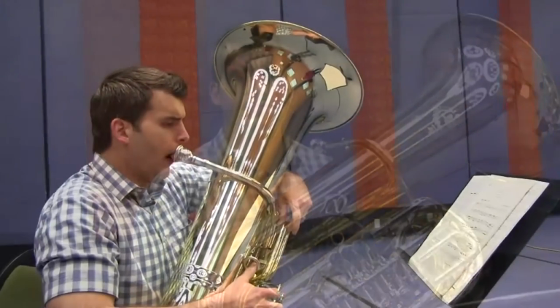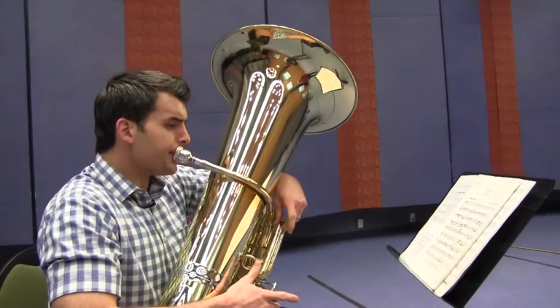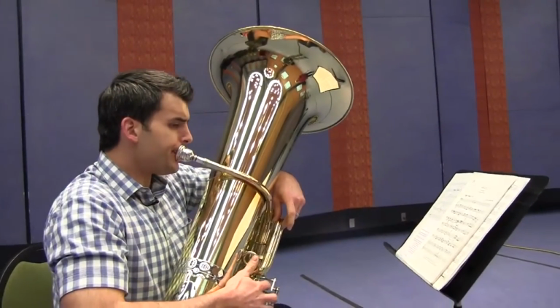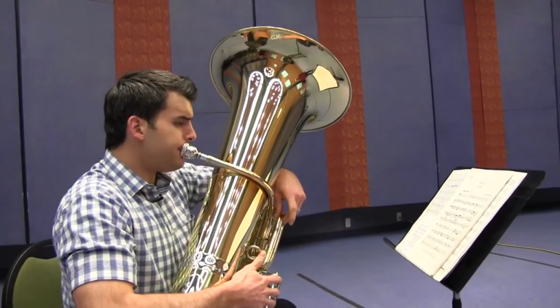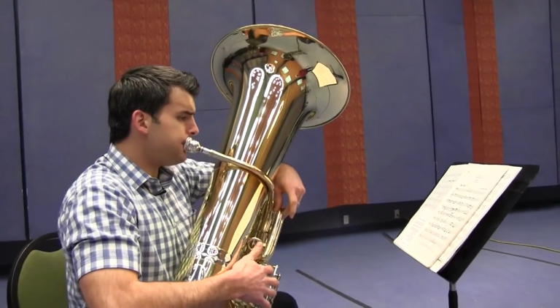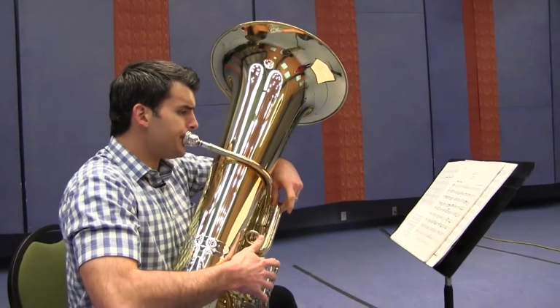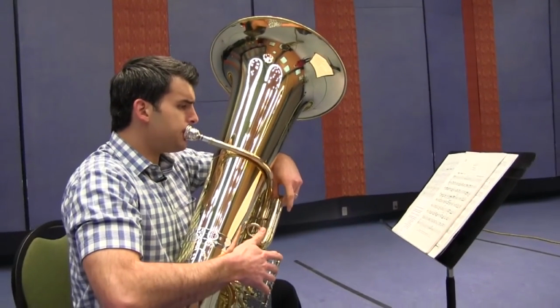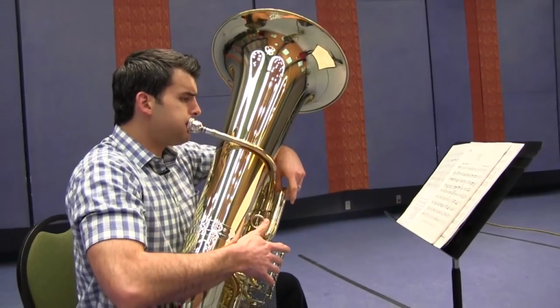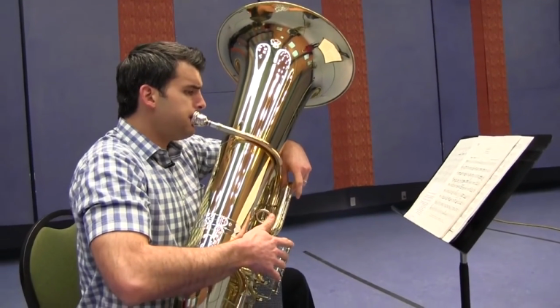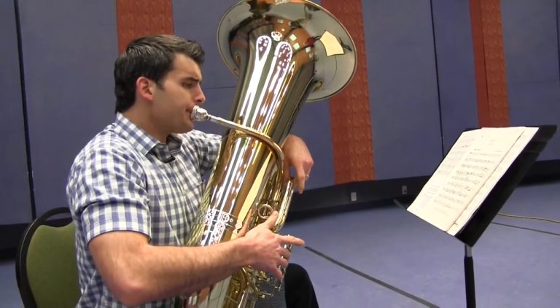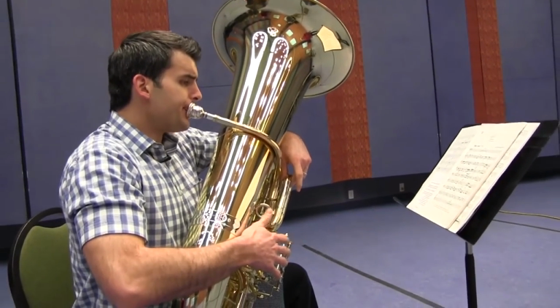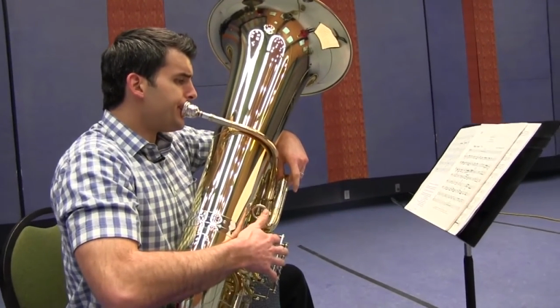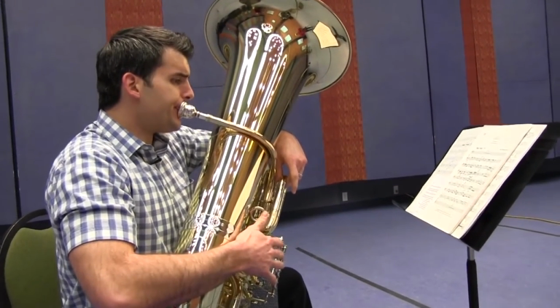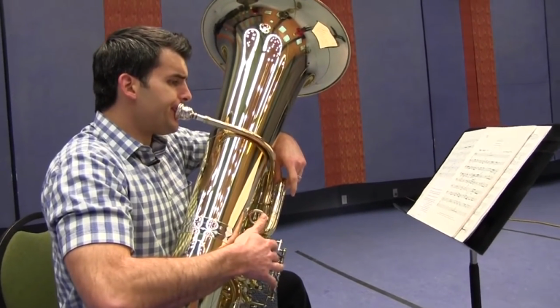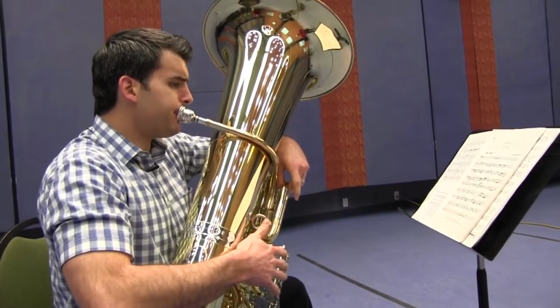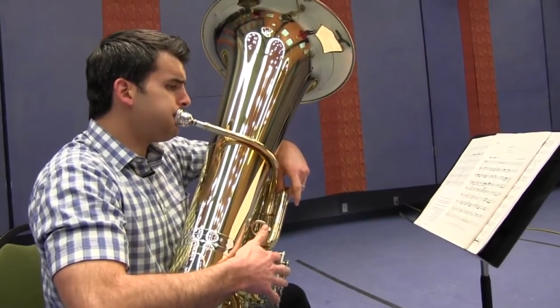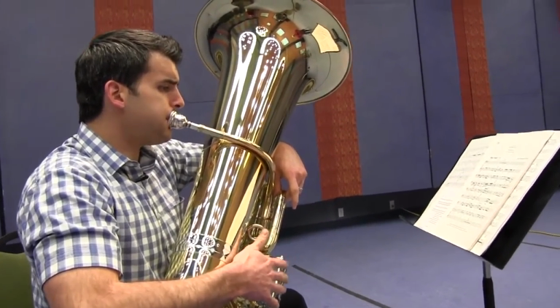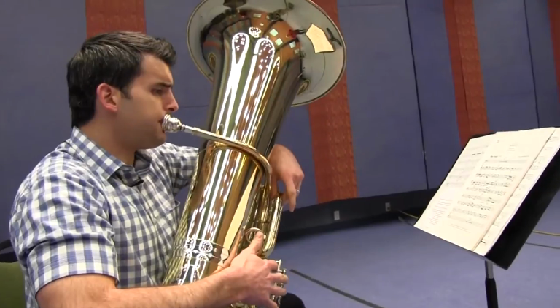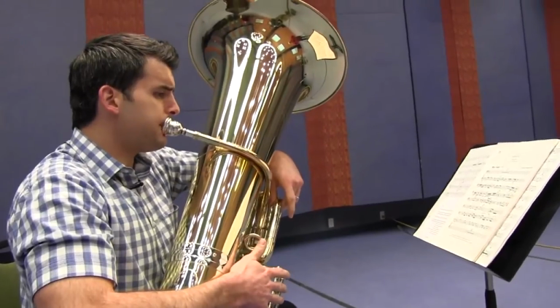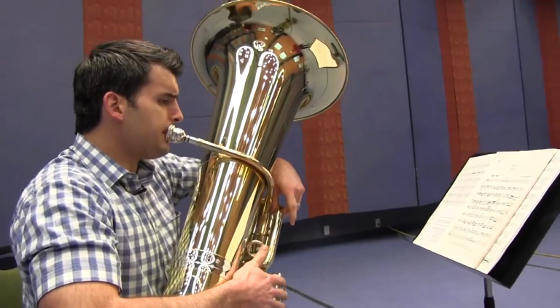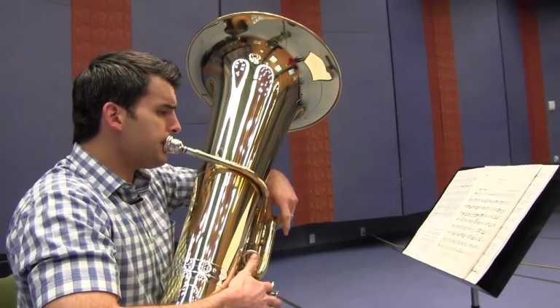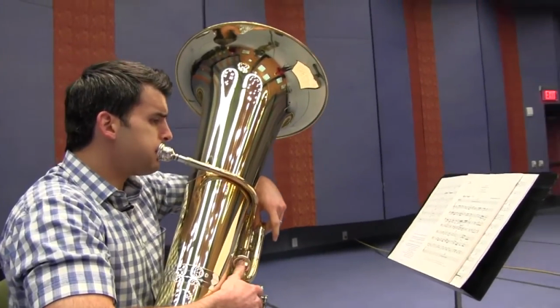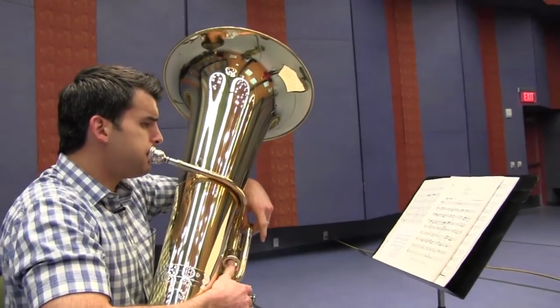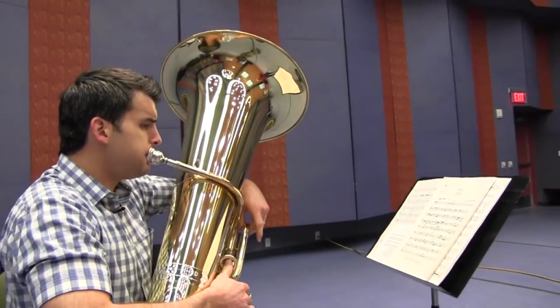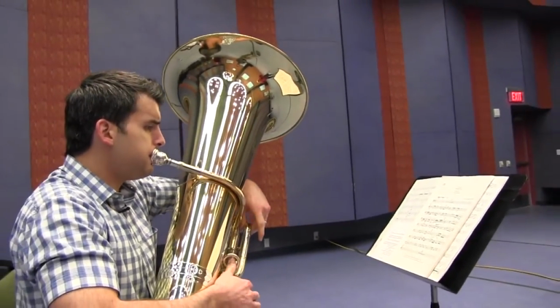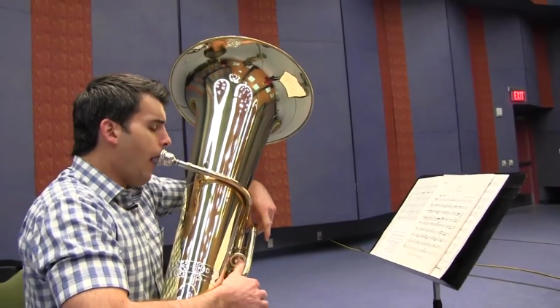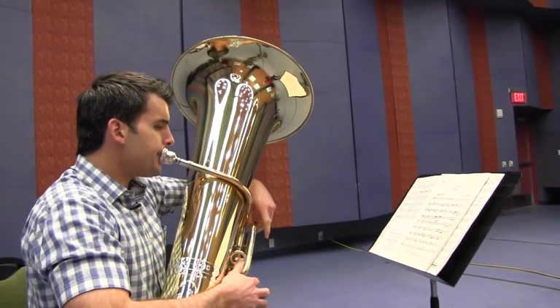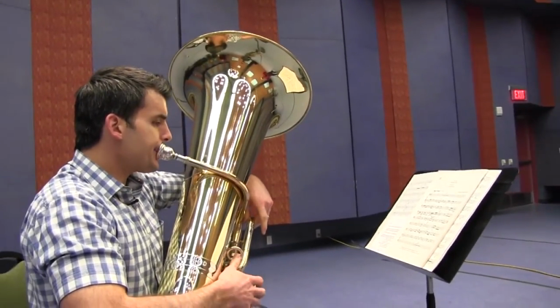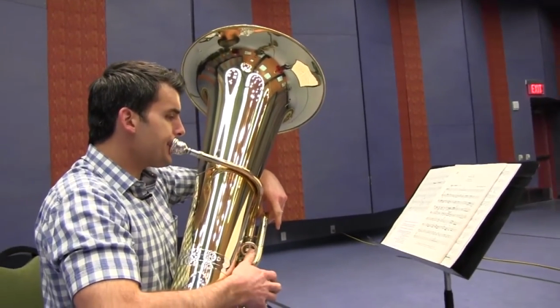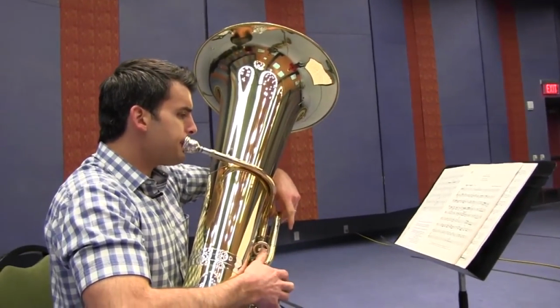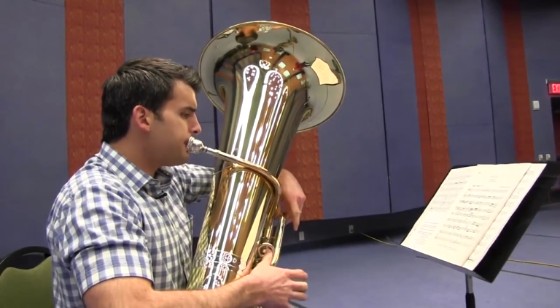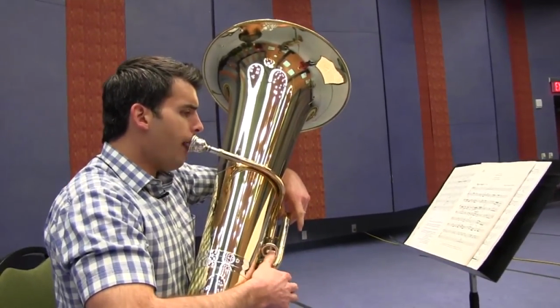The tuba is the largest and lowest instrument of the brass family. It has about 18 feet of tubing and about 36 pounds of metal.